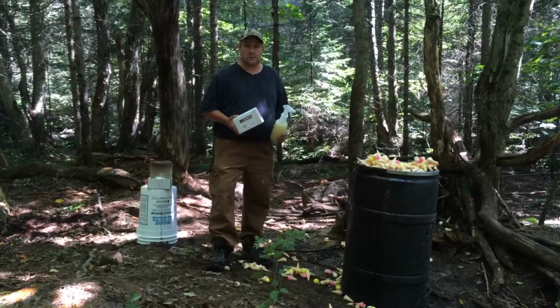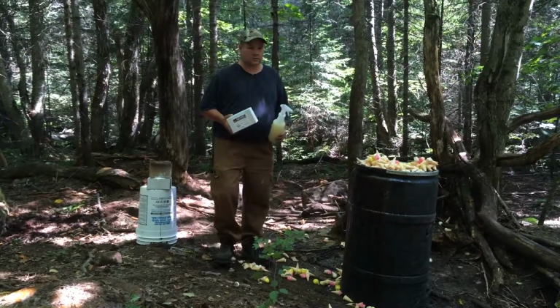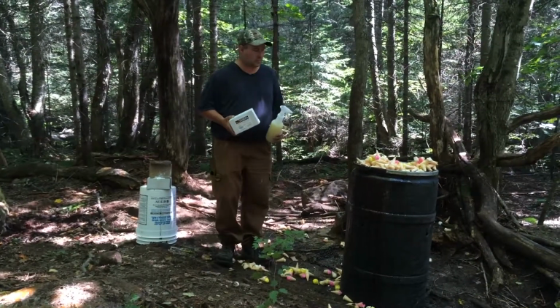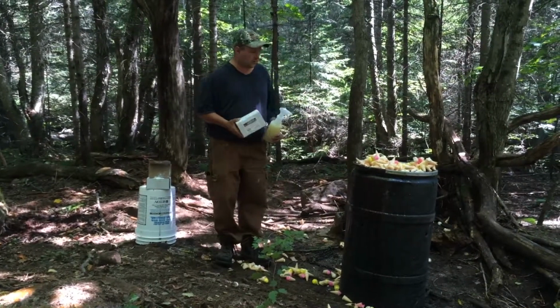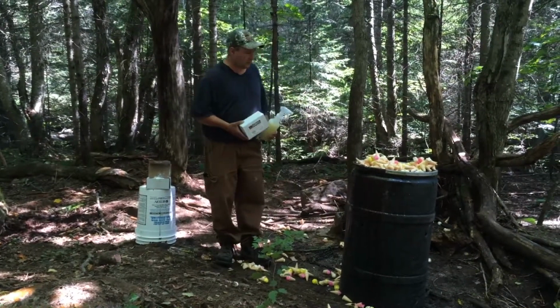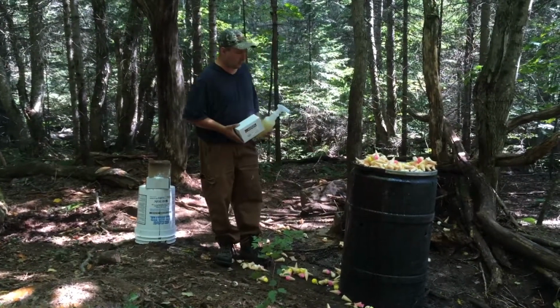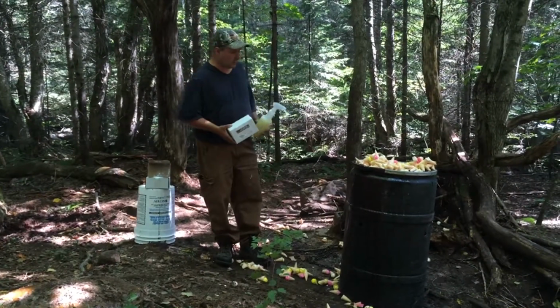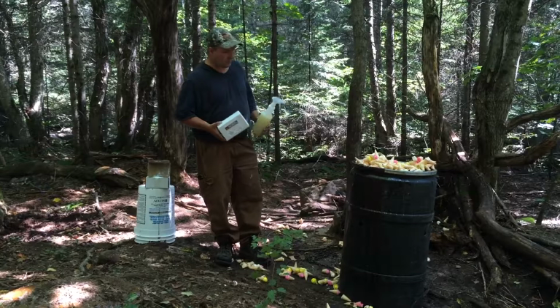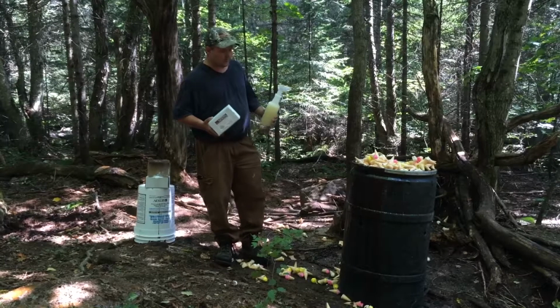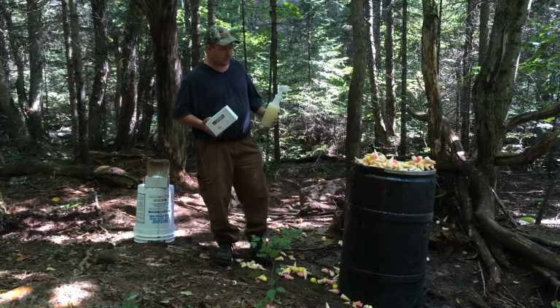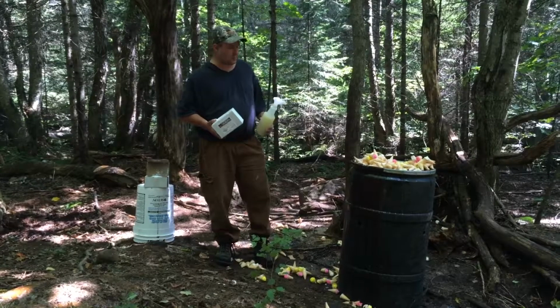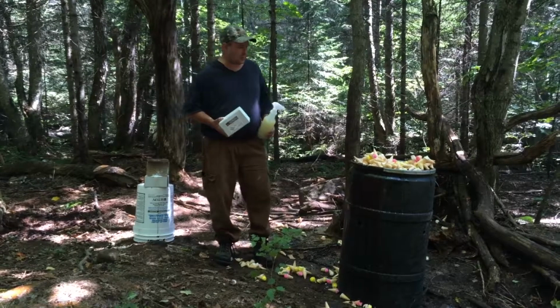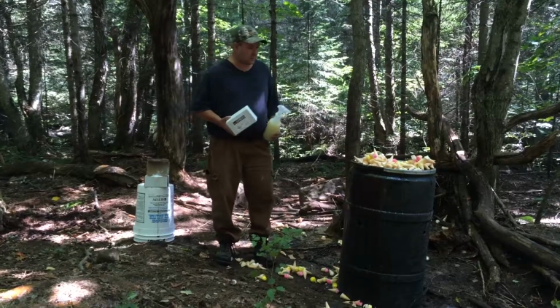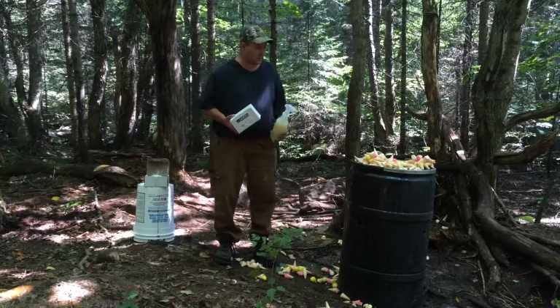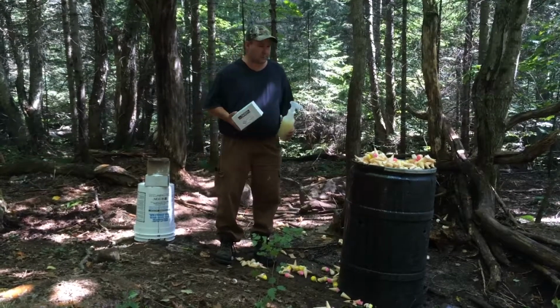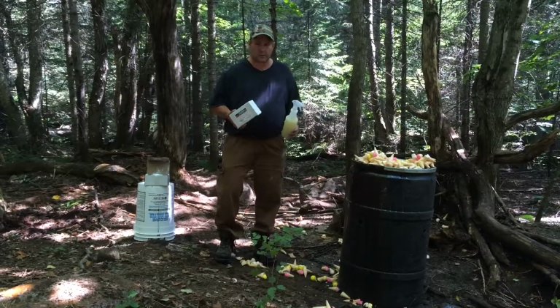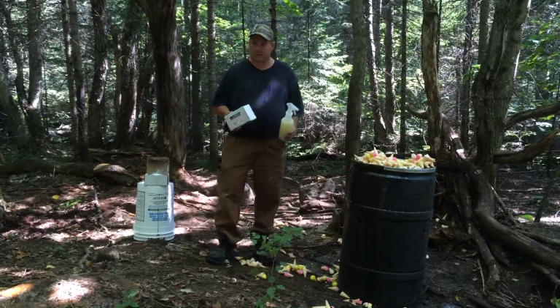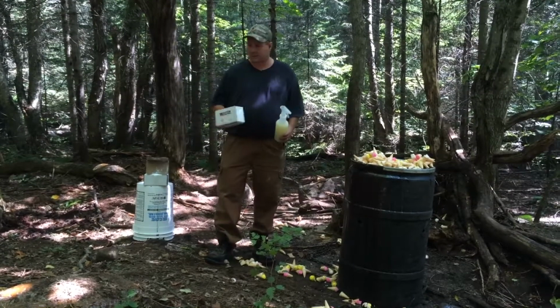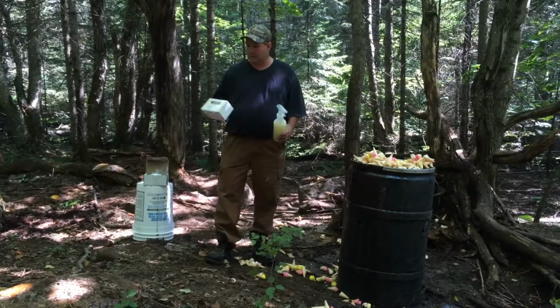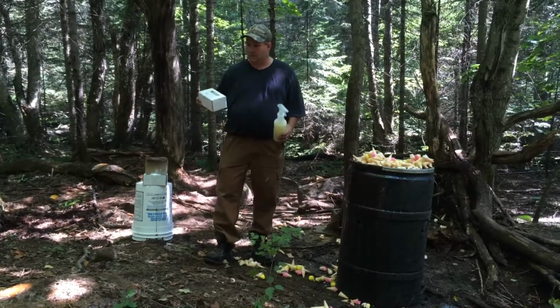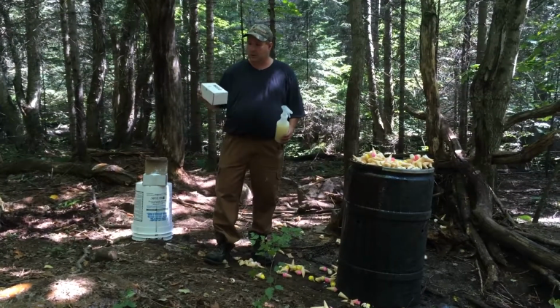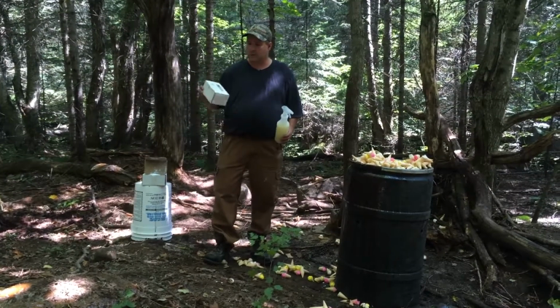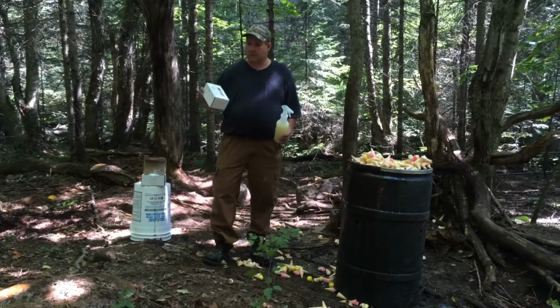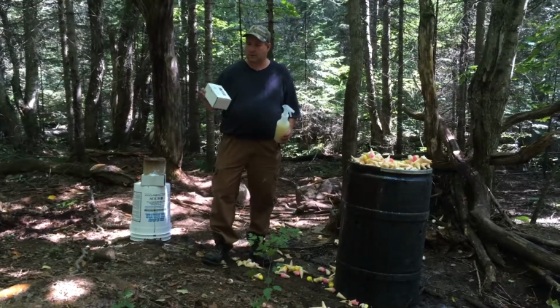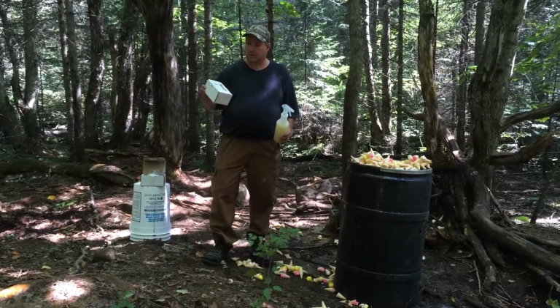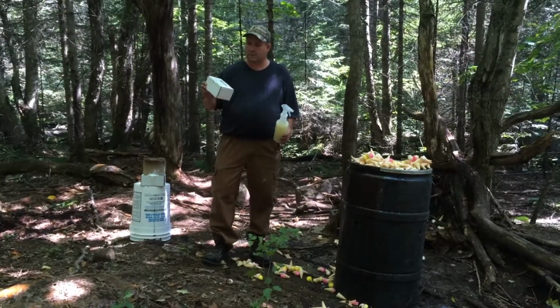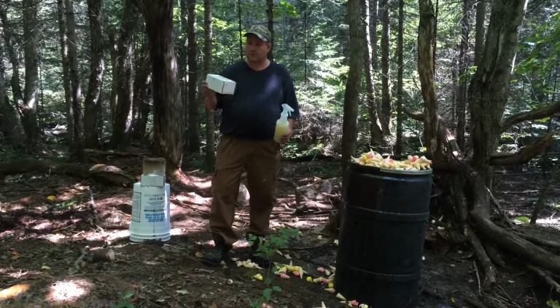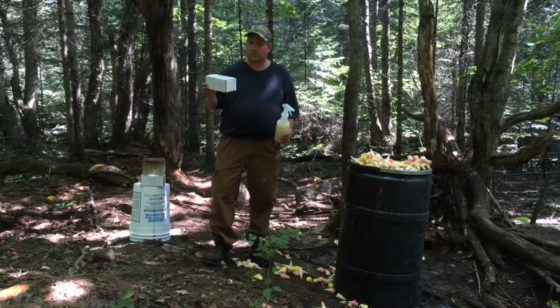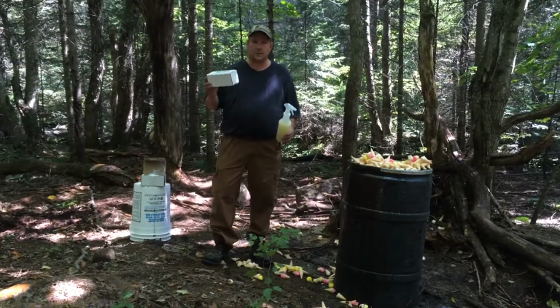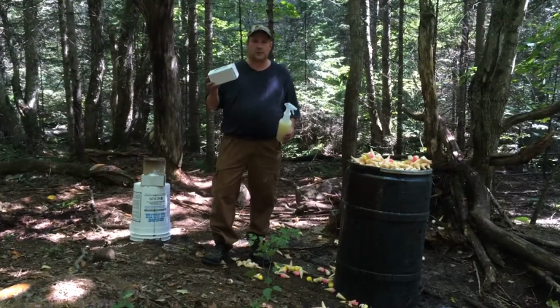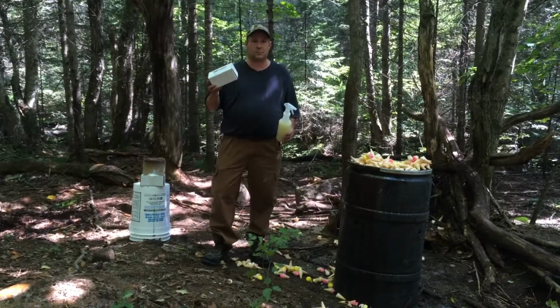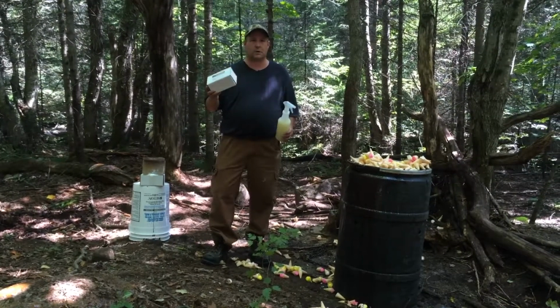That was not very fun, but that's the way it goes, I guess, for bear hunting. What I got today for you is I got anise powder.